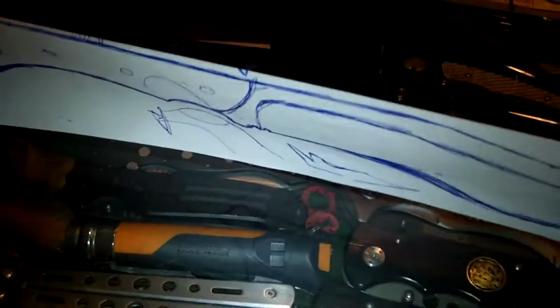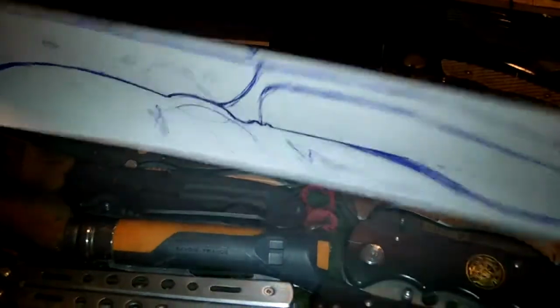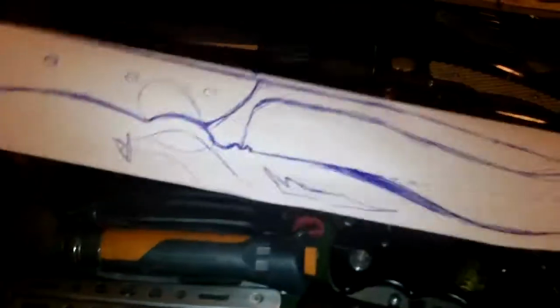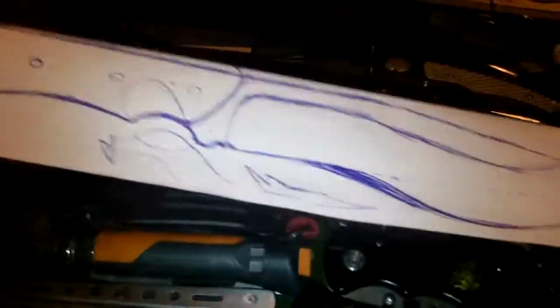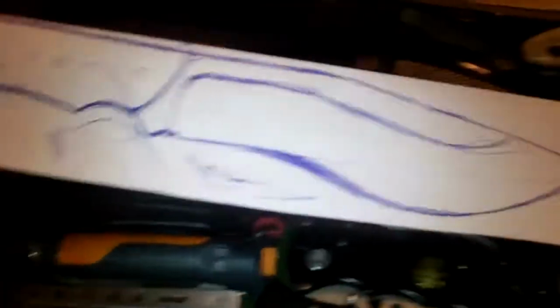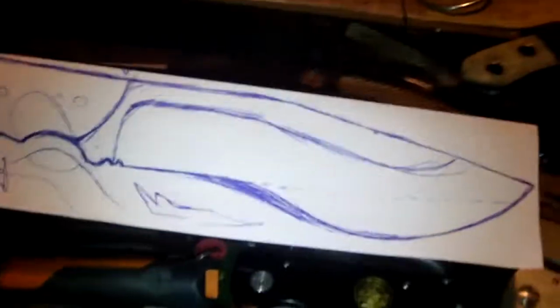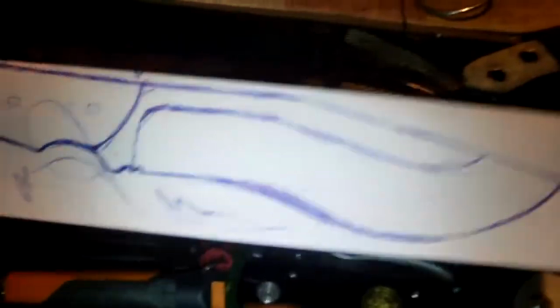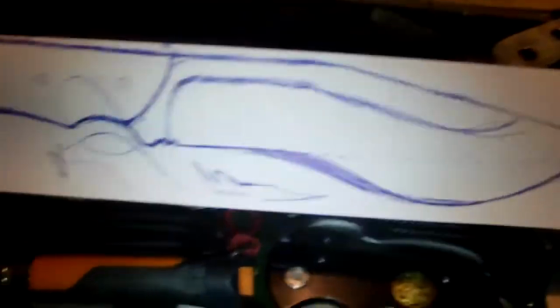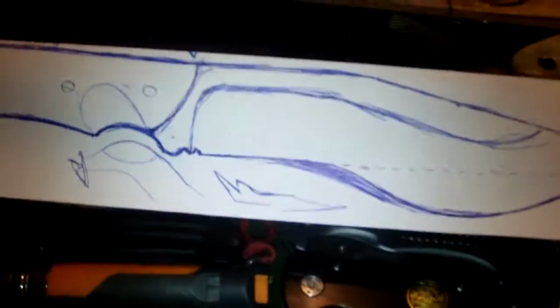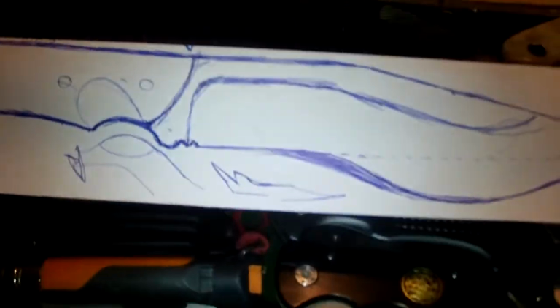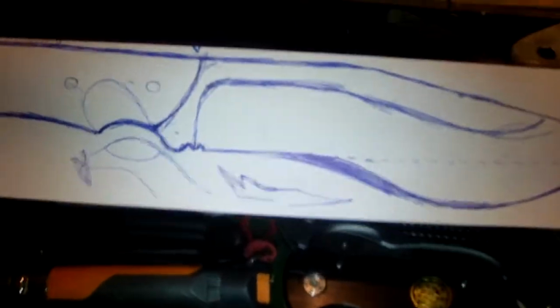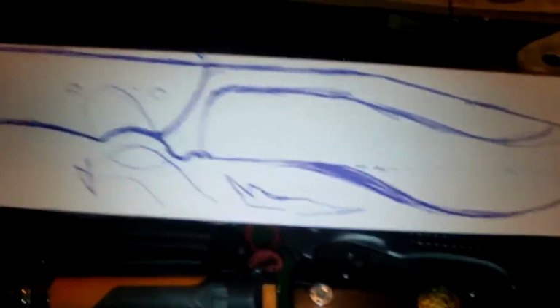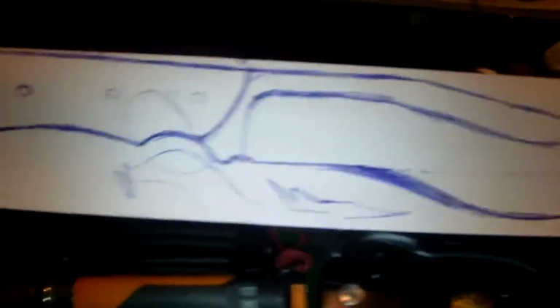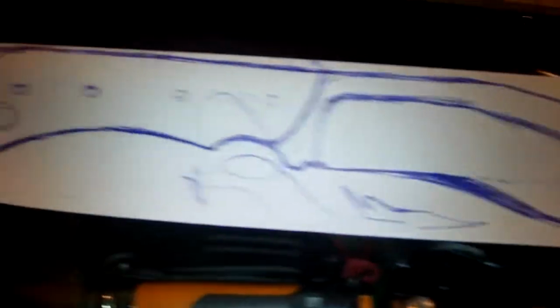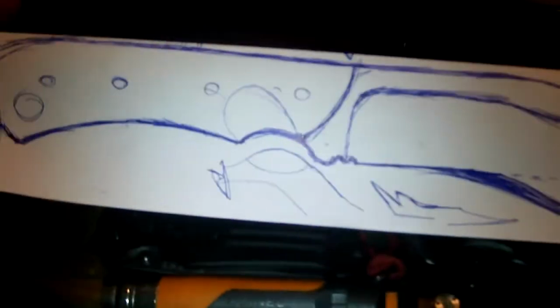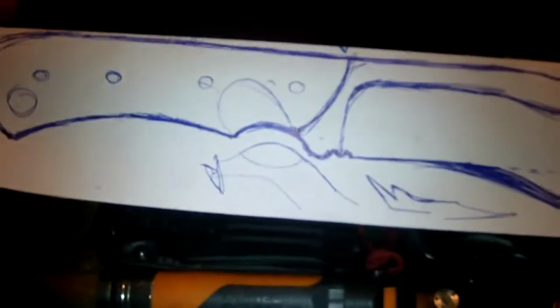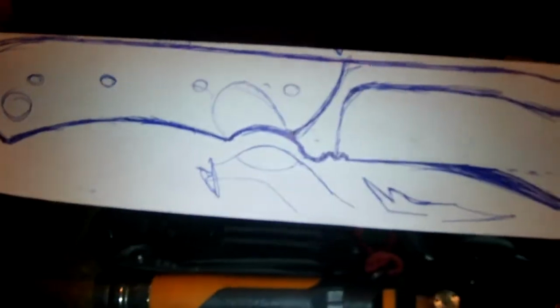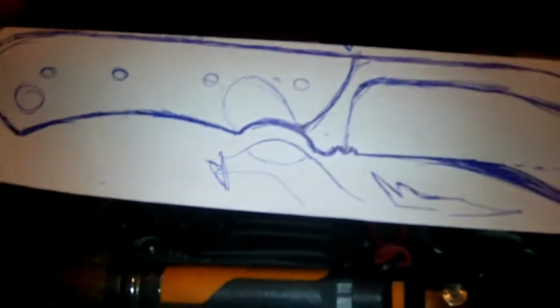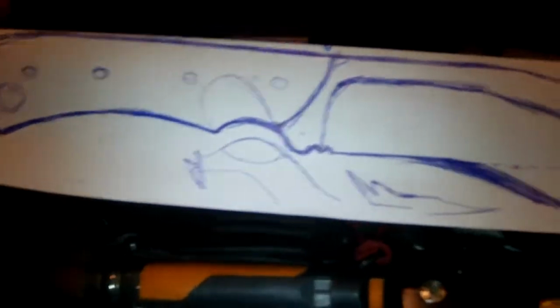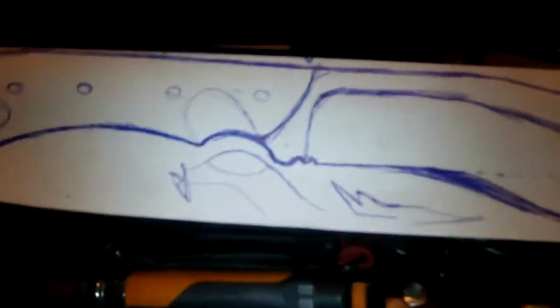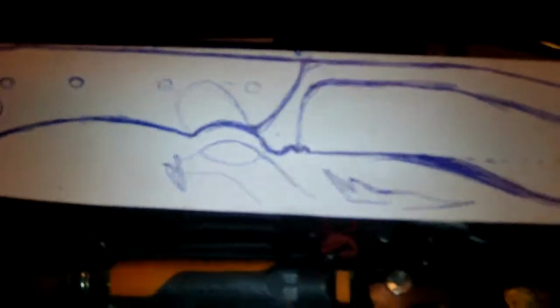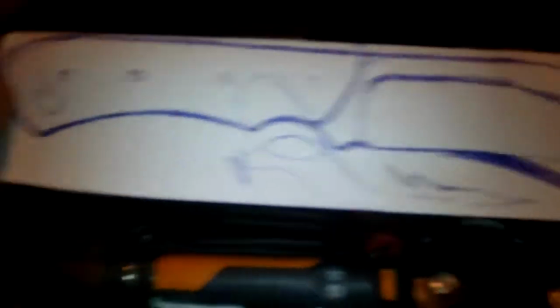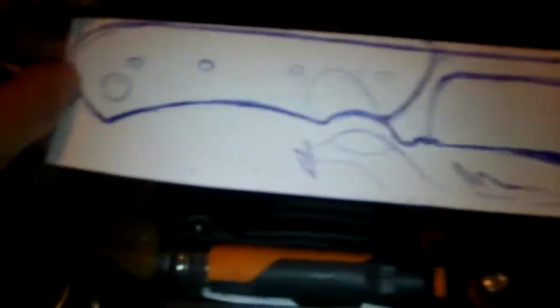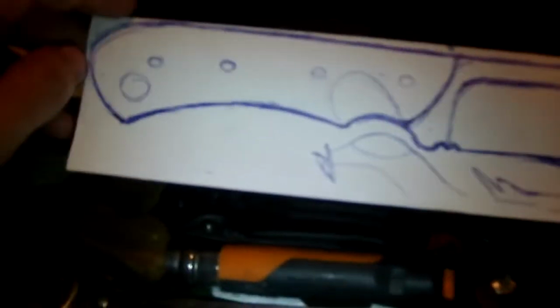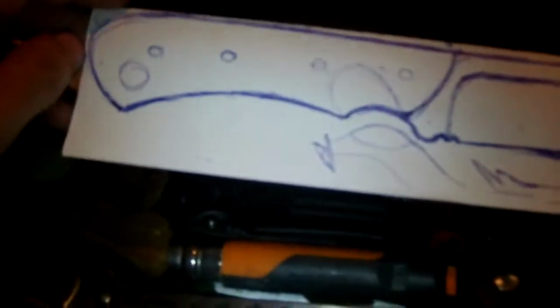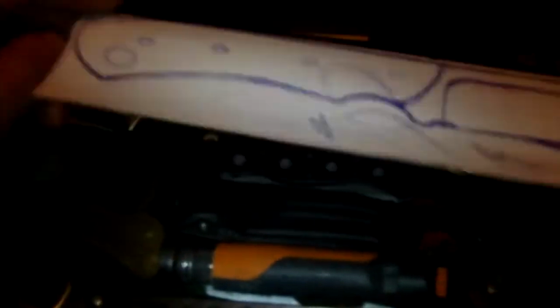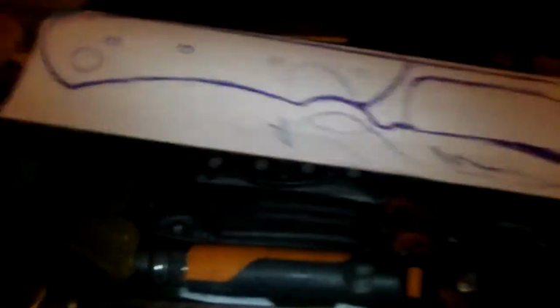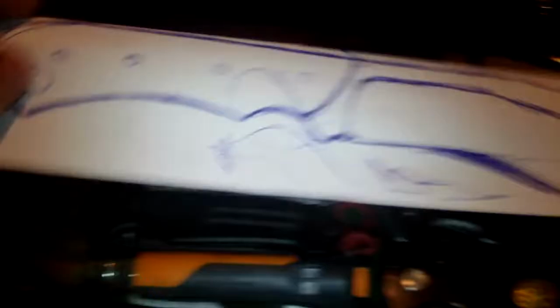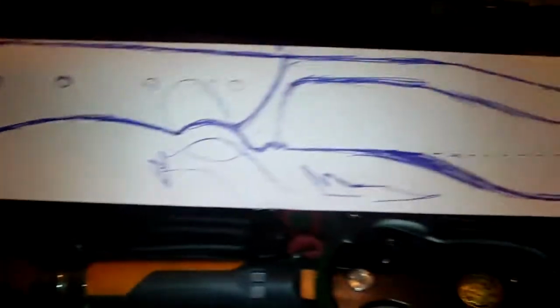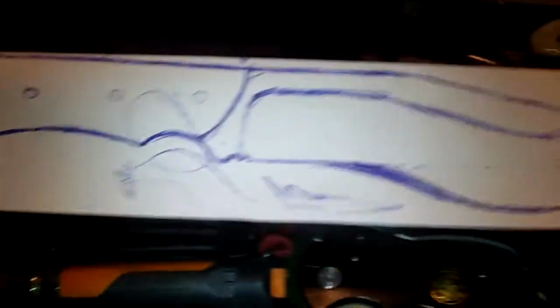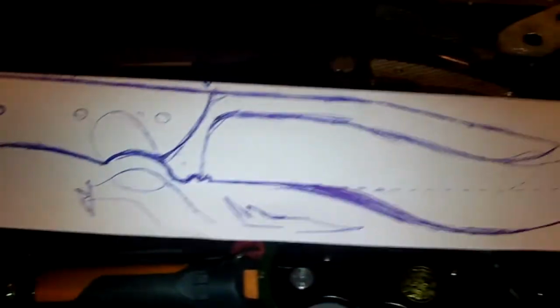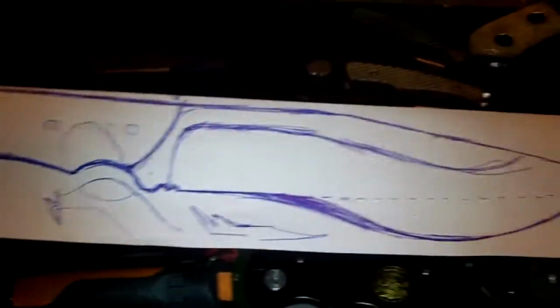And thickness, I have no idea. So yeah, this is my design.